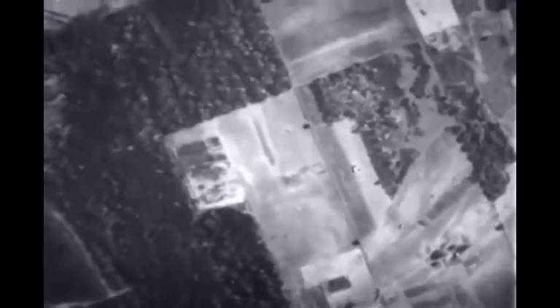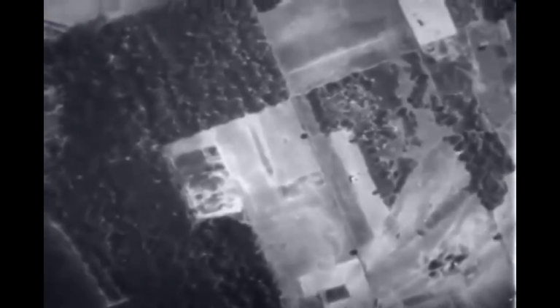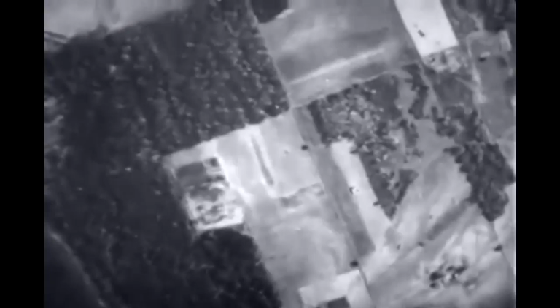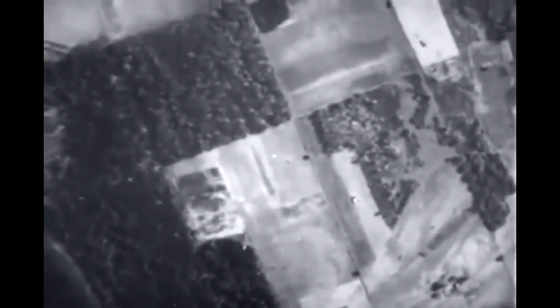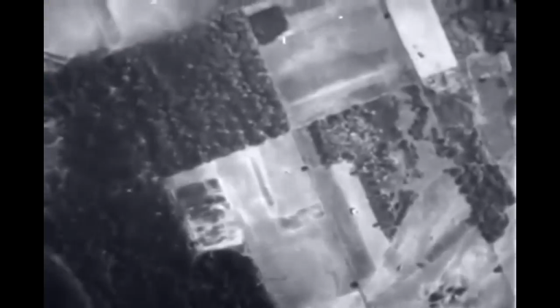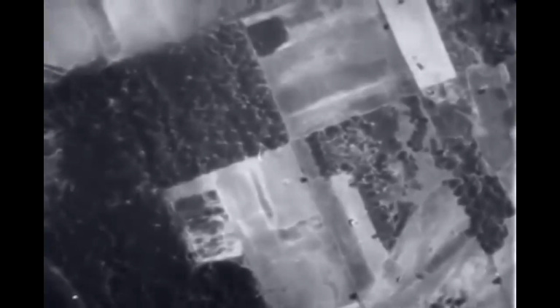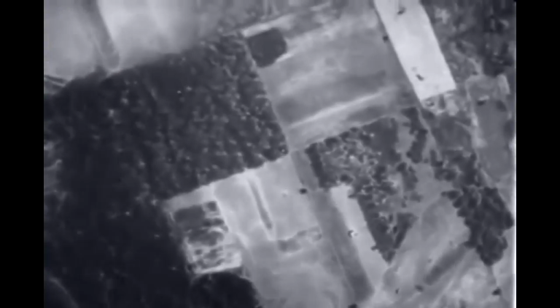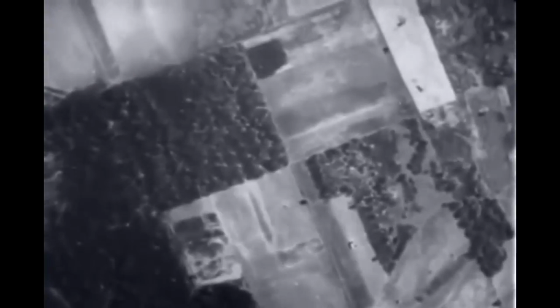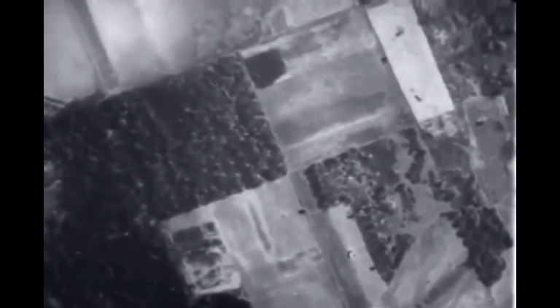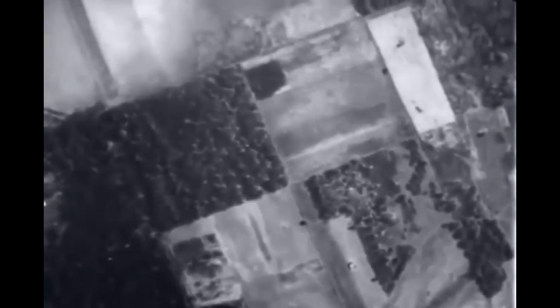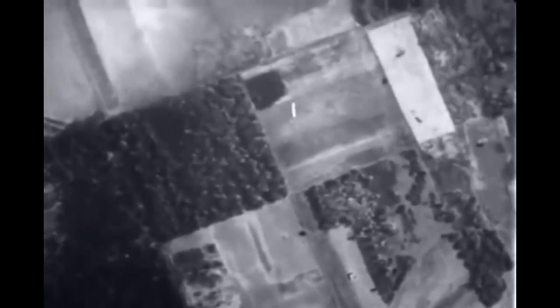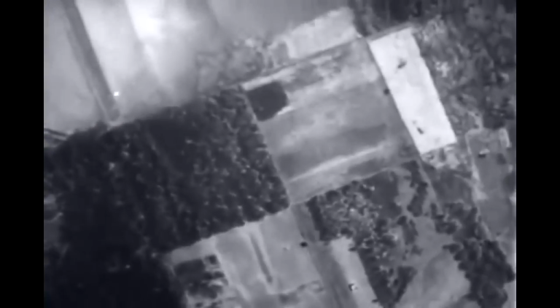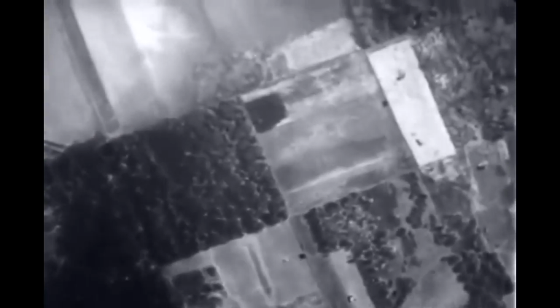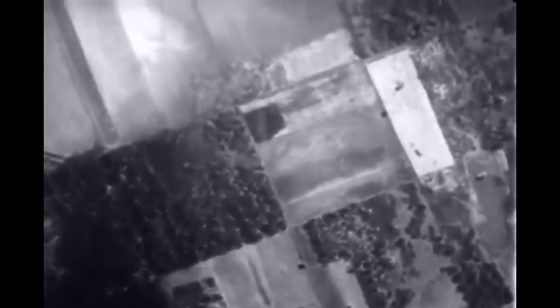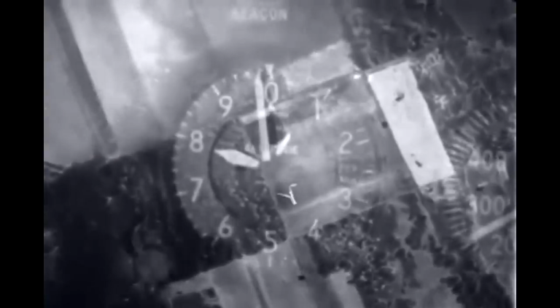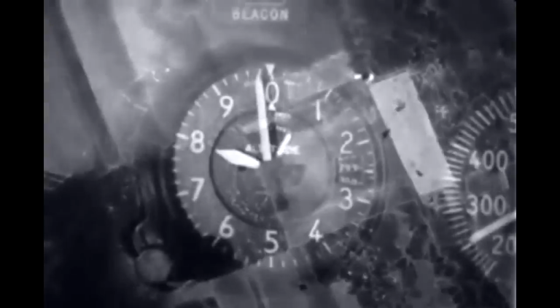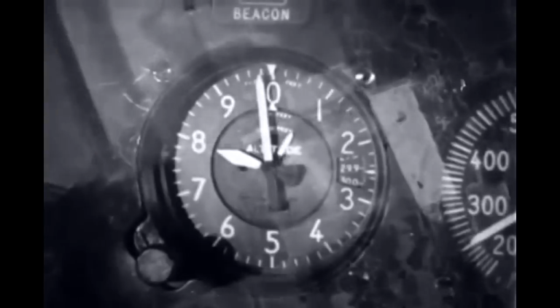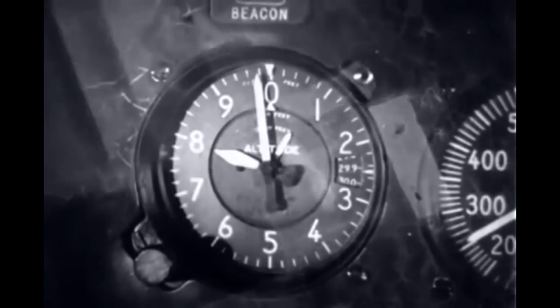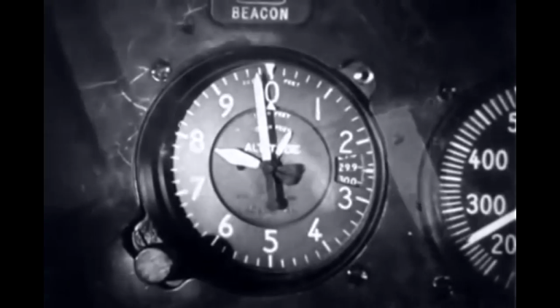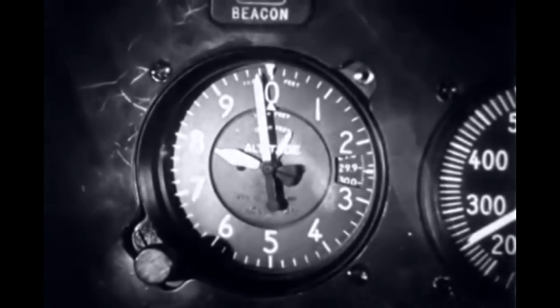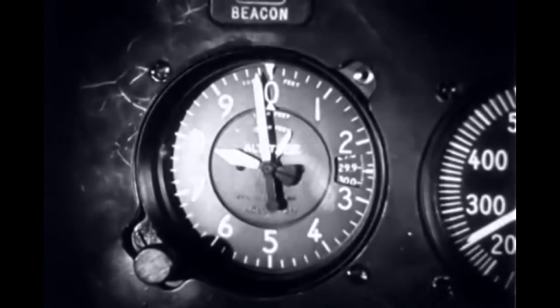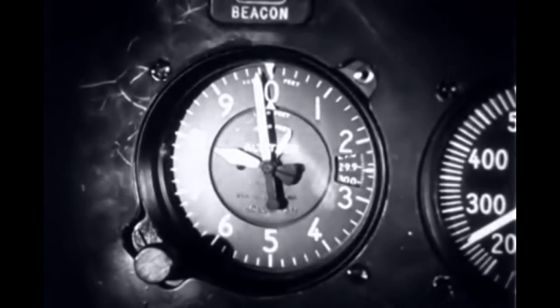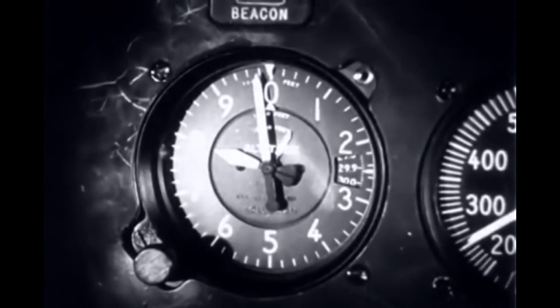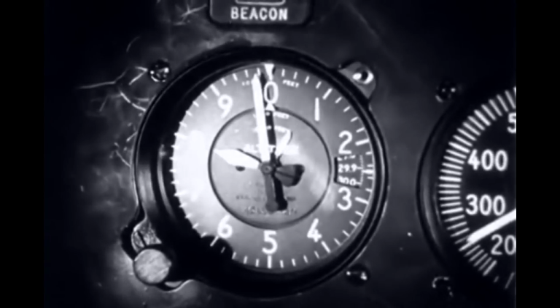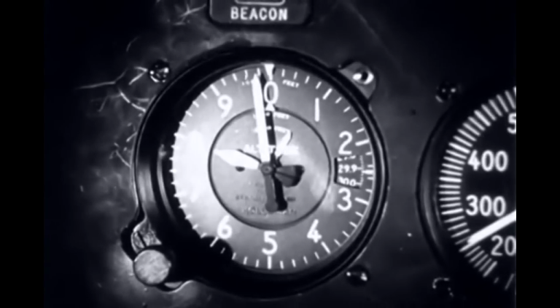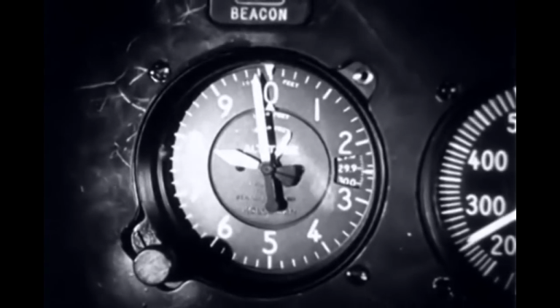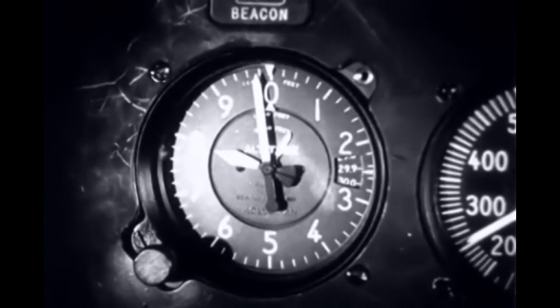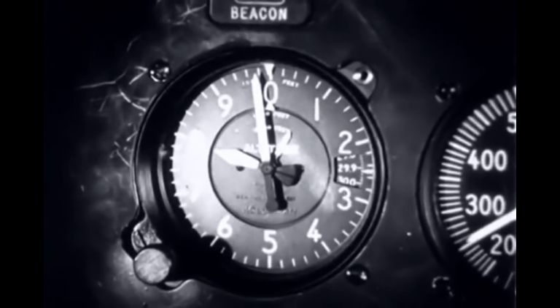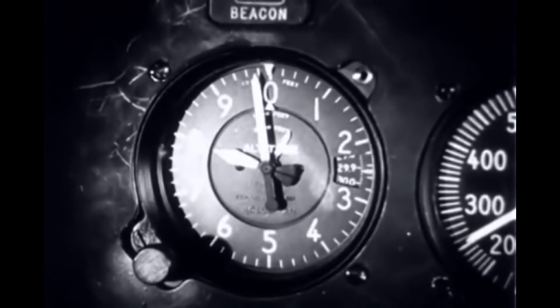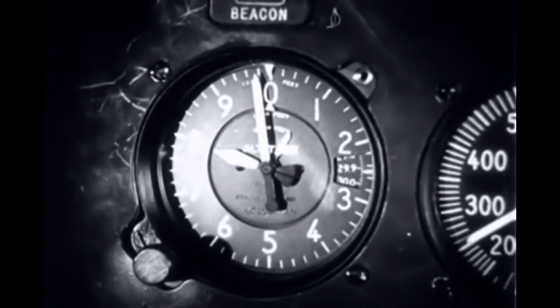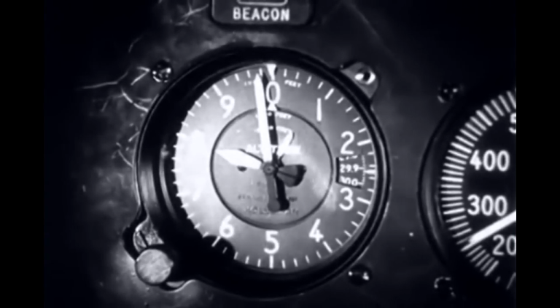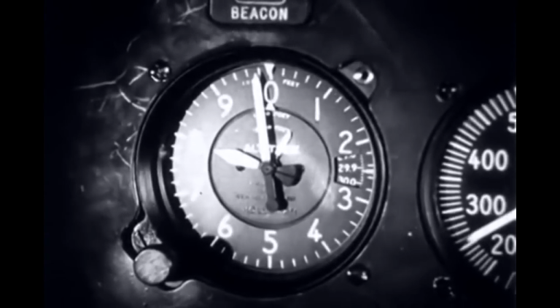To measure the height above the ground, or at least above sea level, there is the altimeter. Amazingly accurate, even at 8,000 feet.